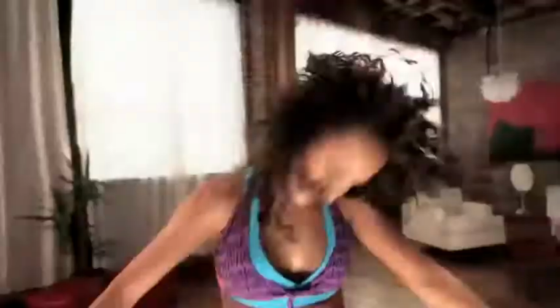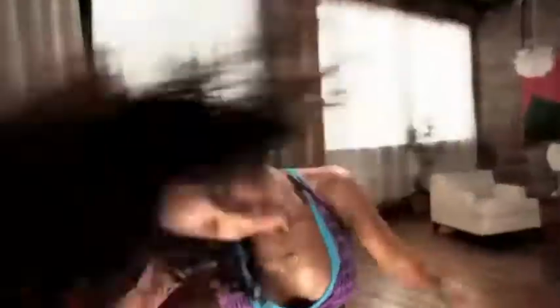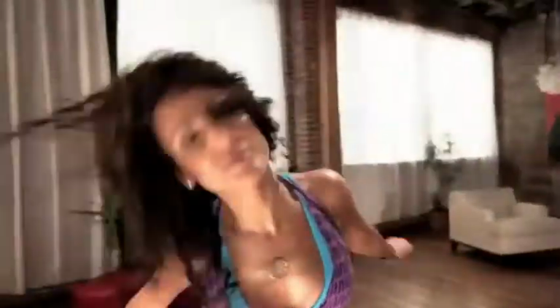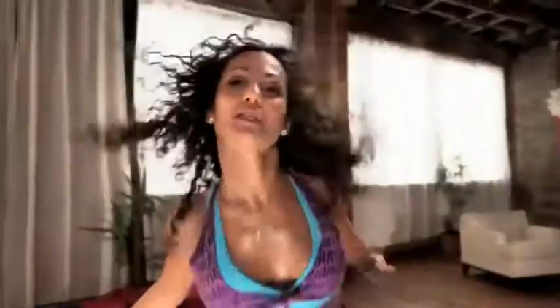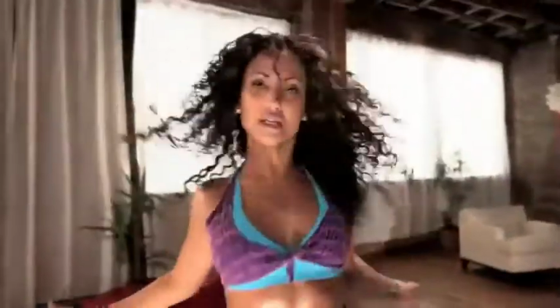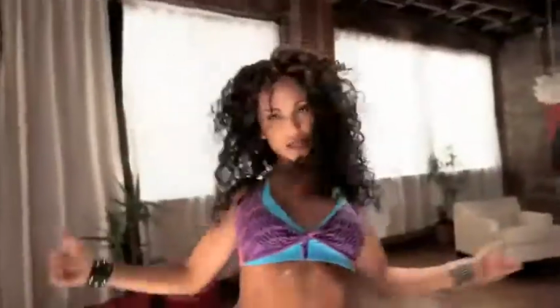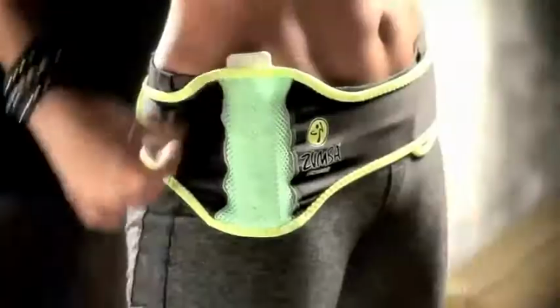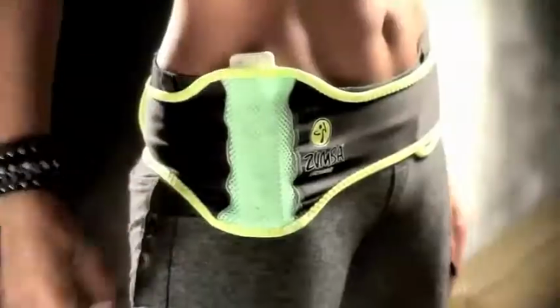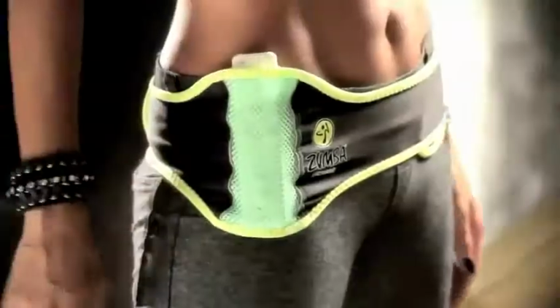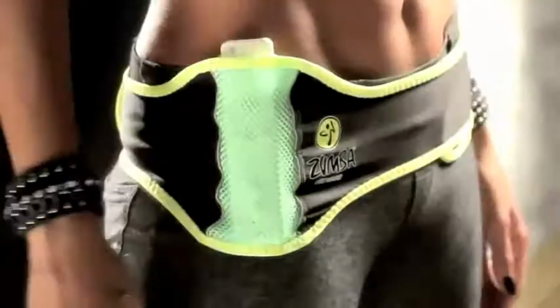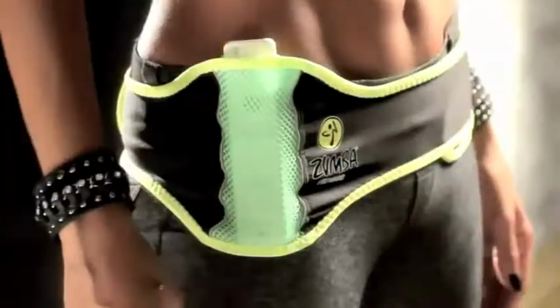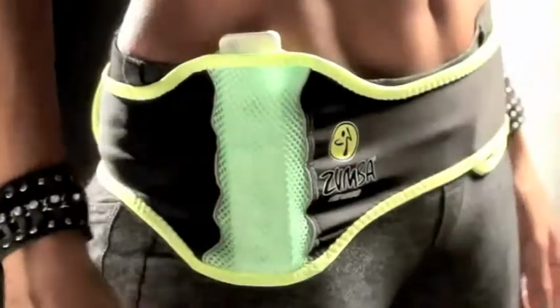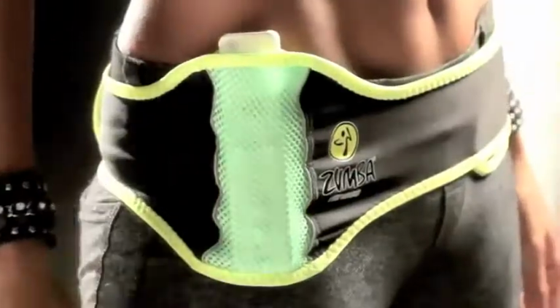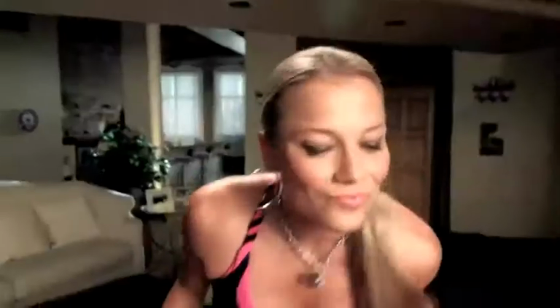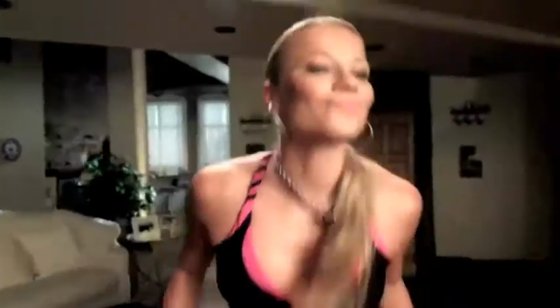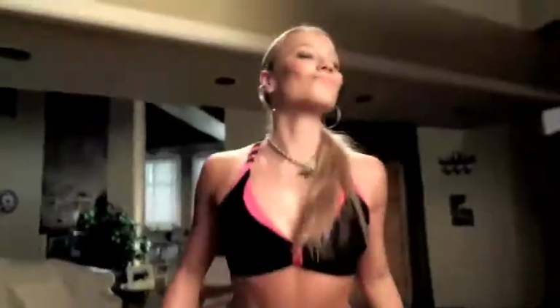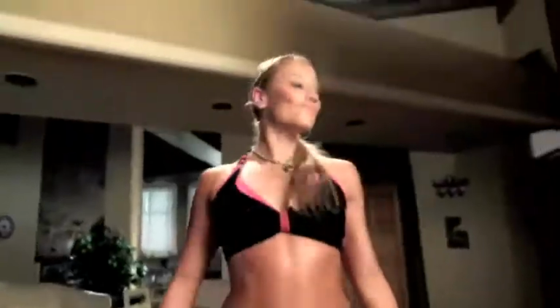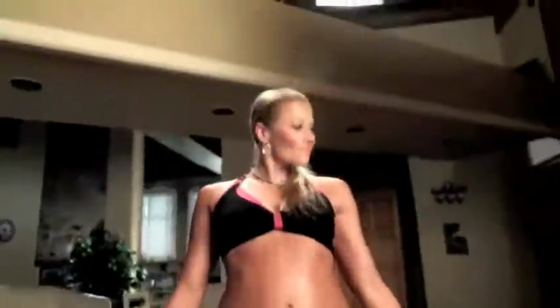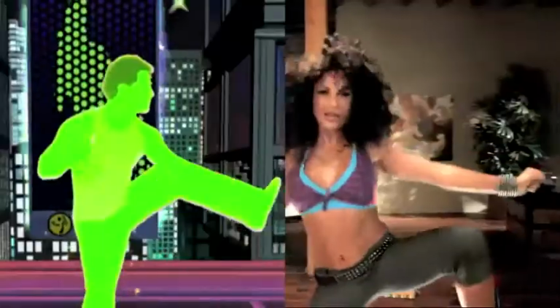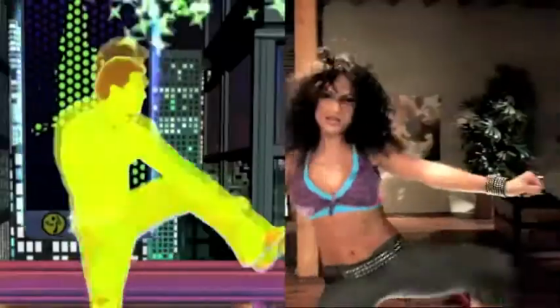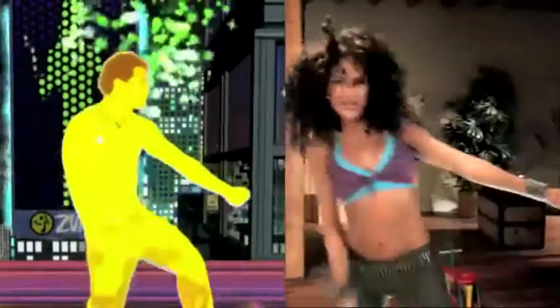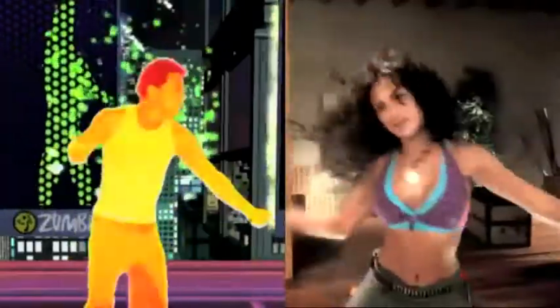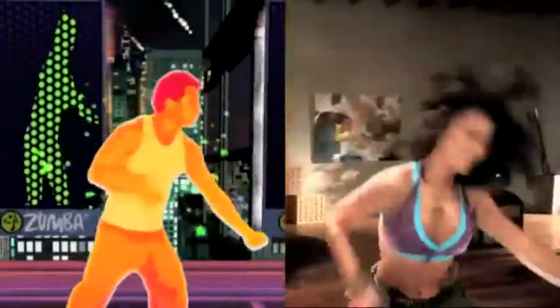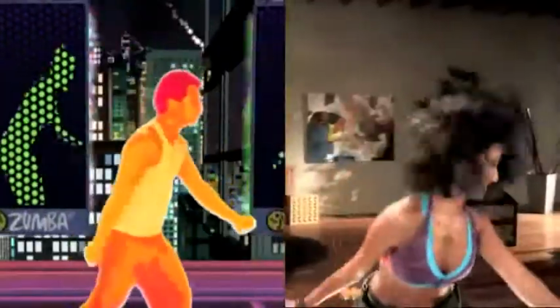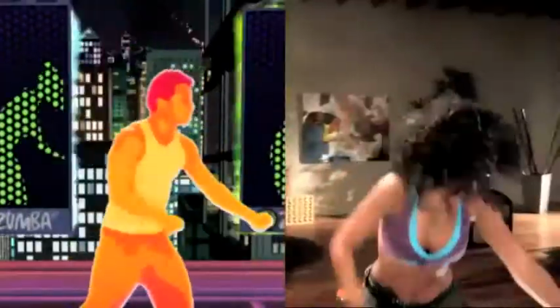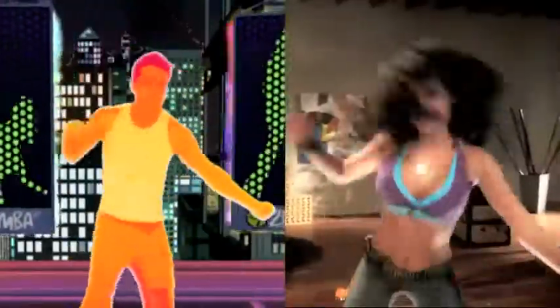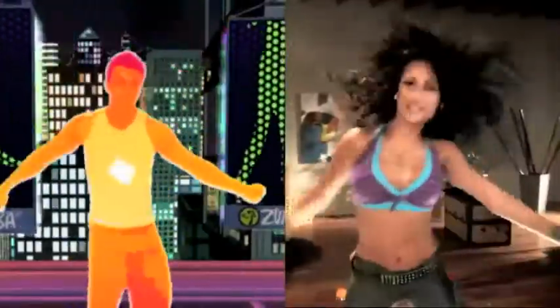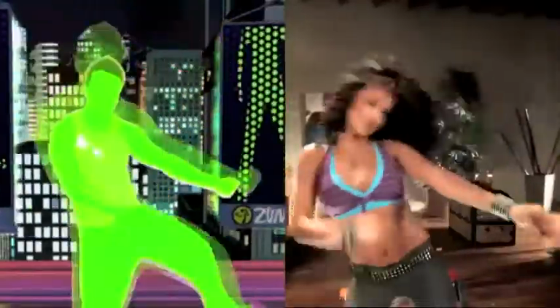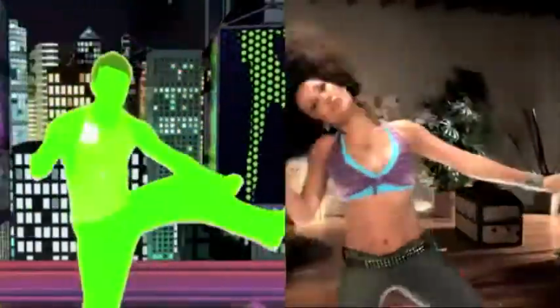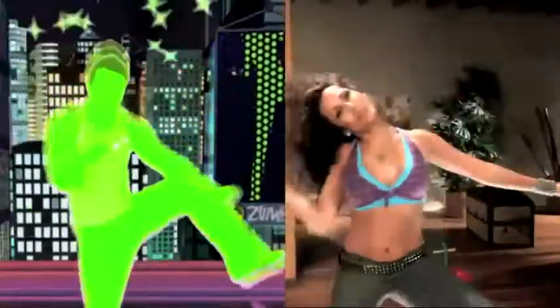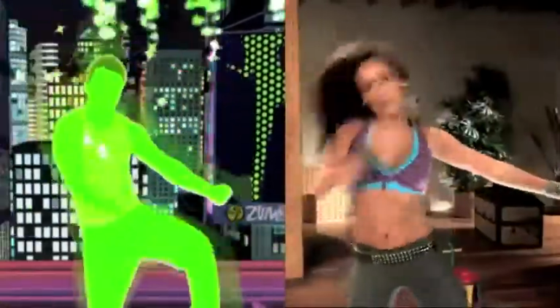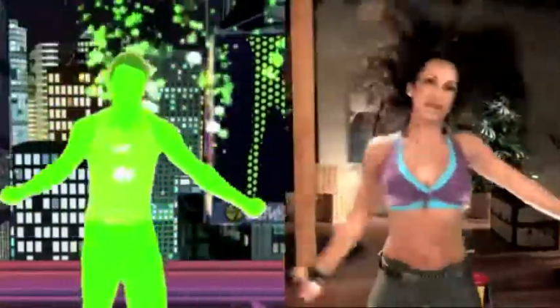There's even an included Zumba Fitness belt that tracks your movements for a more interactive workout experience.